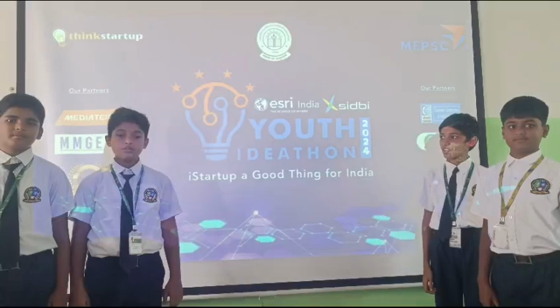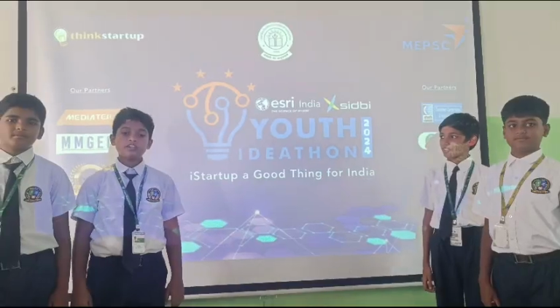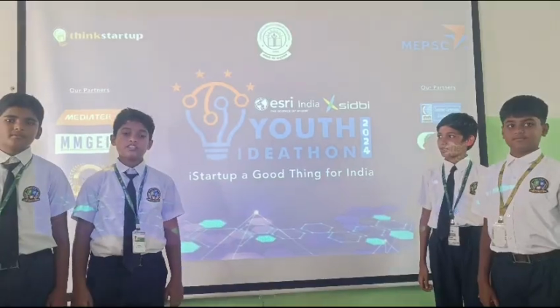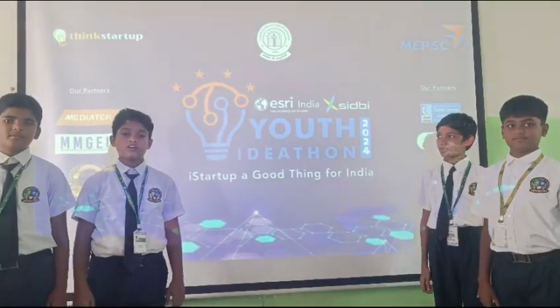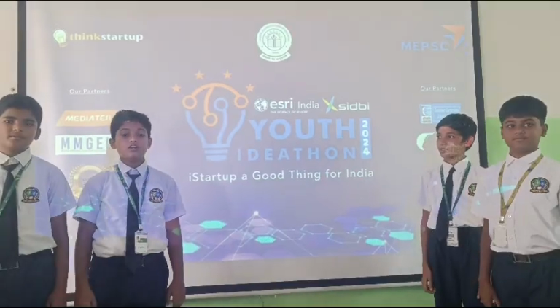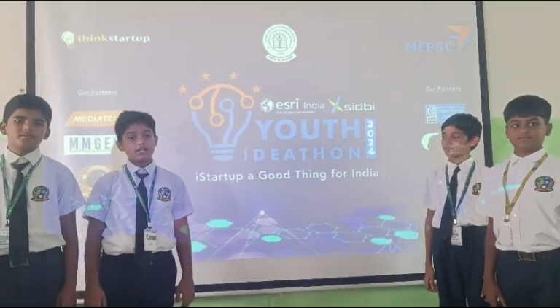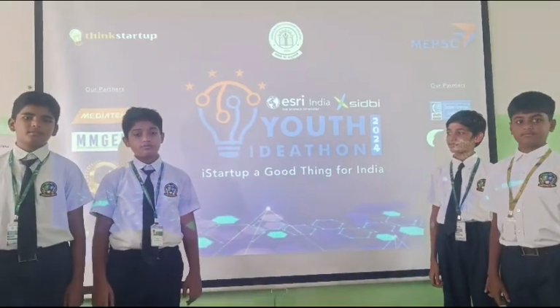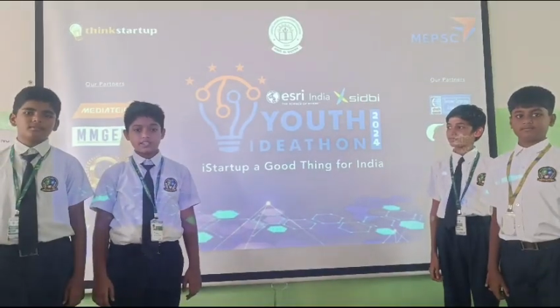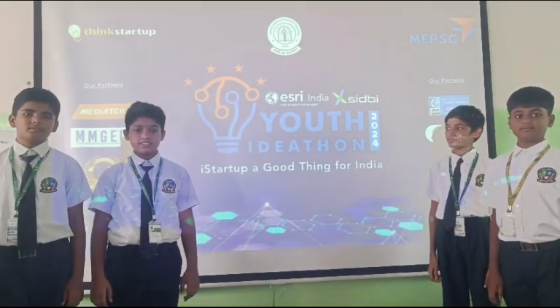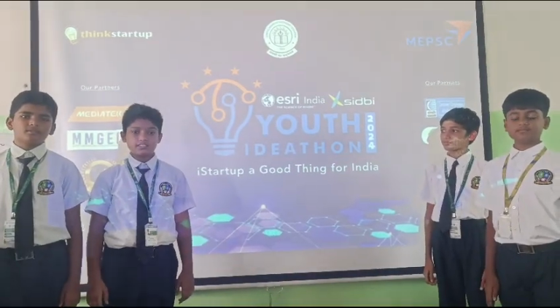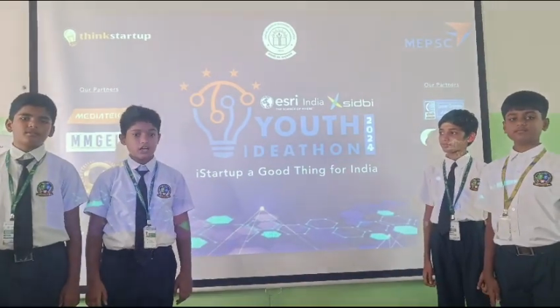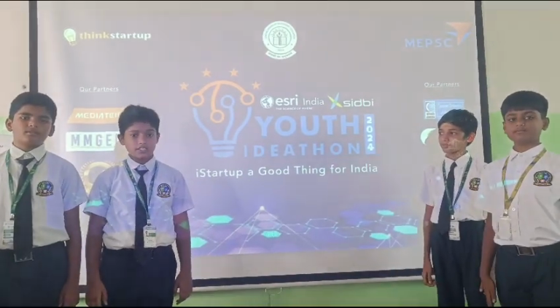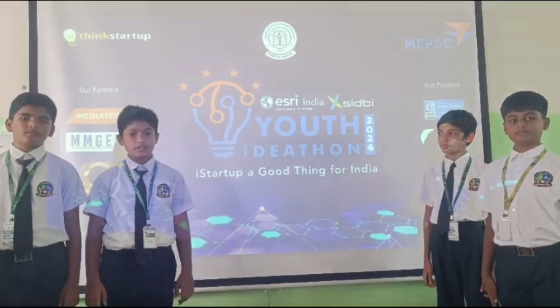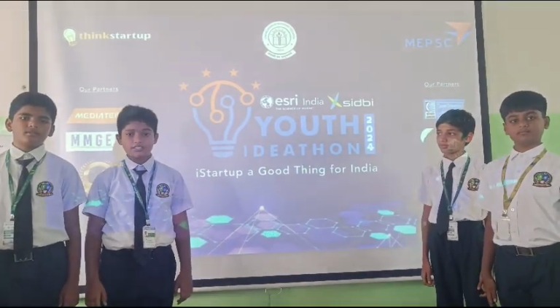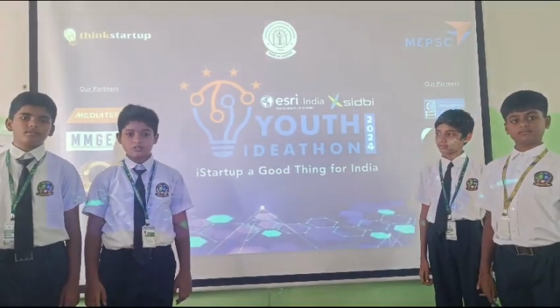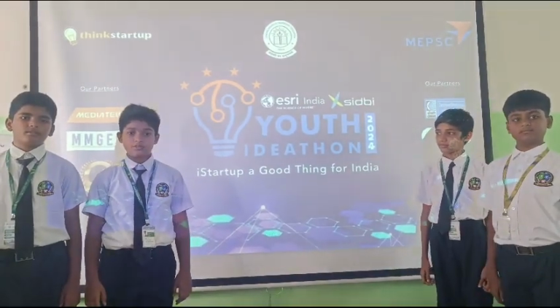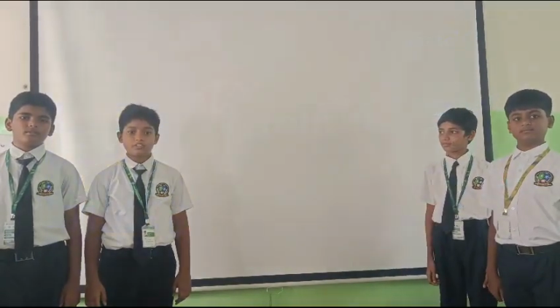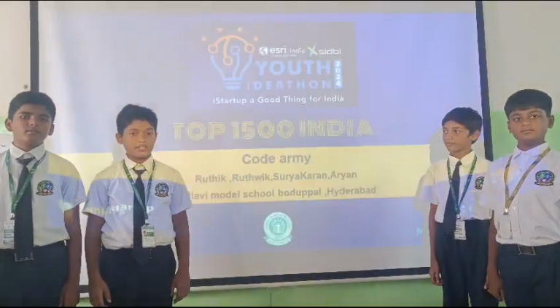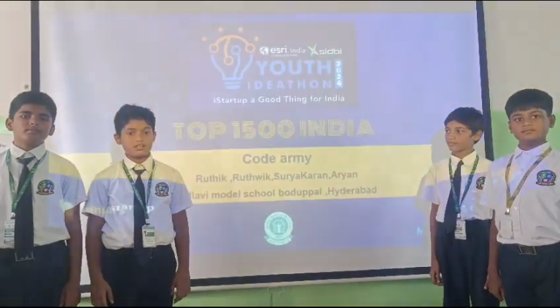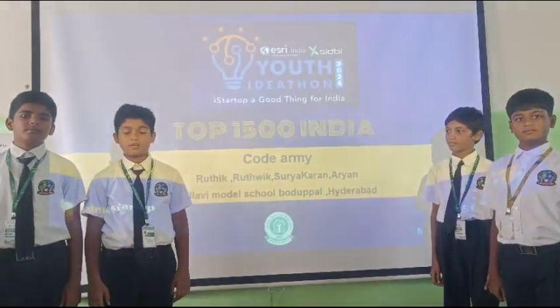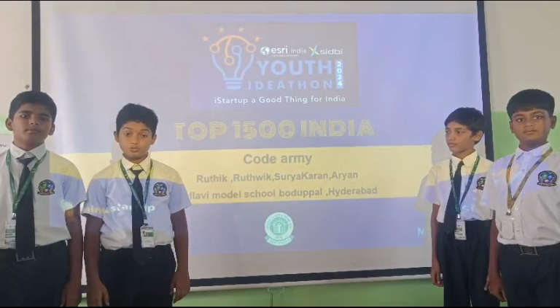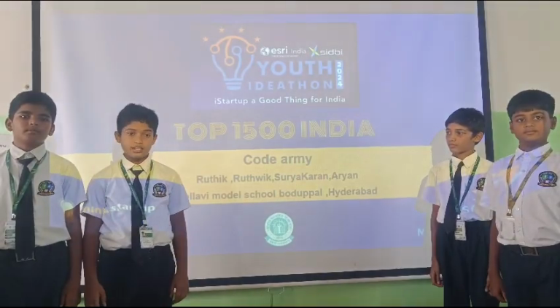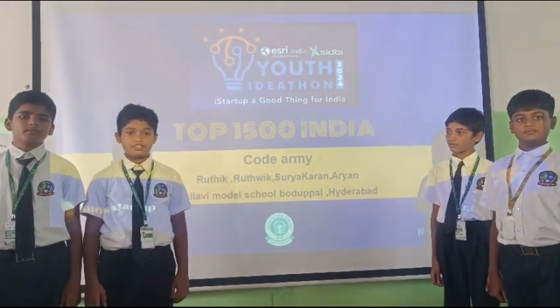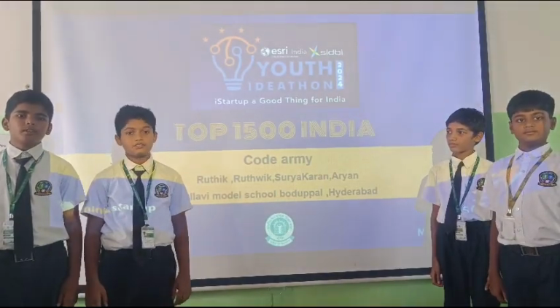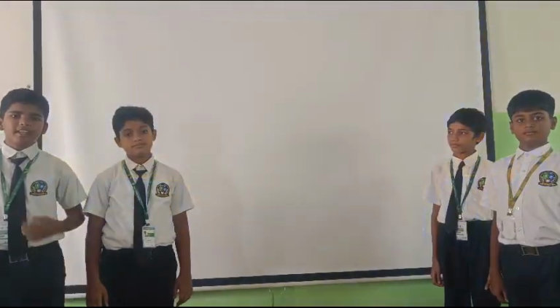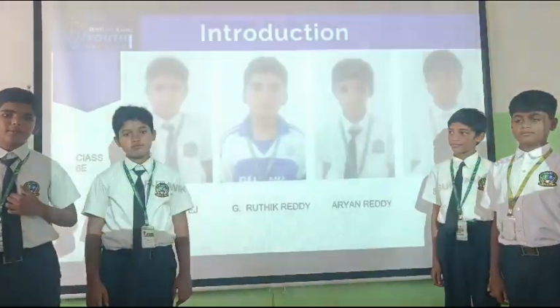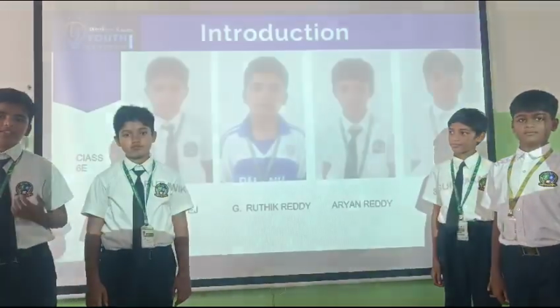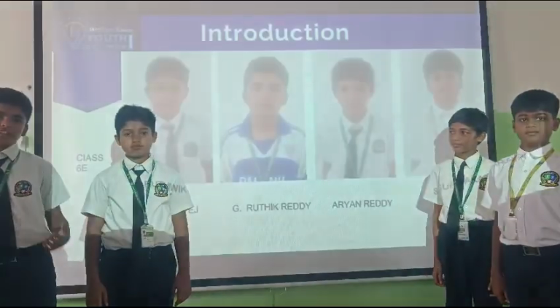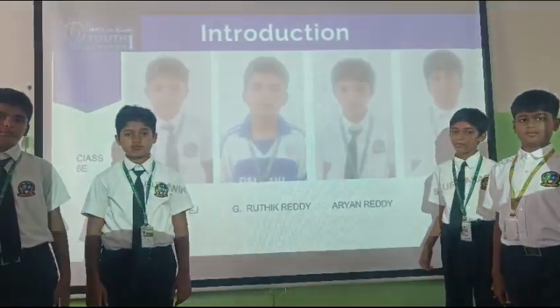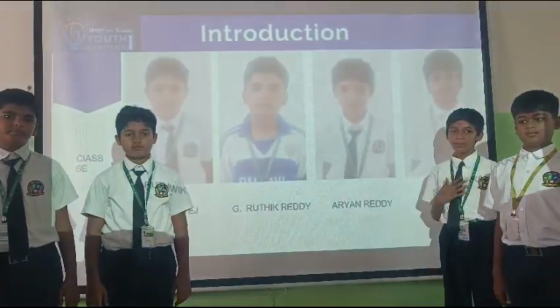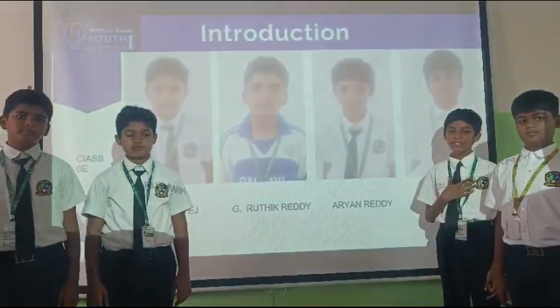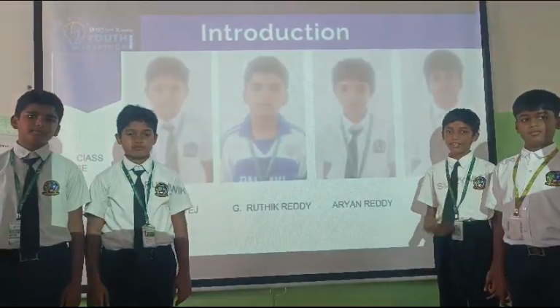Good morning, one and all. We are from GreatSeed. Our team name is Technology Boys, myself and the QuickTakes. My name is Suthi. My name is Sadi.